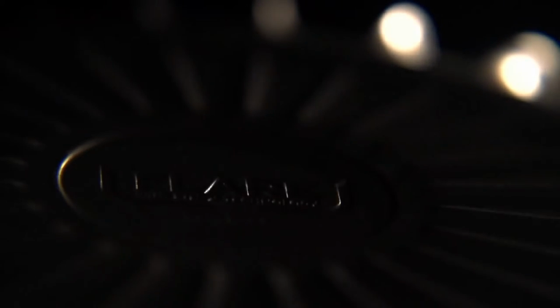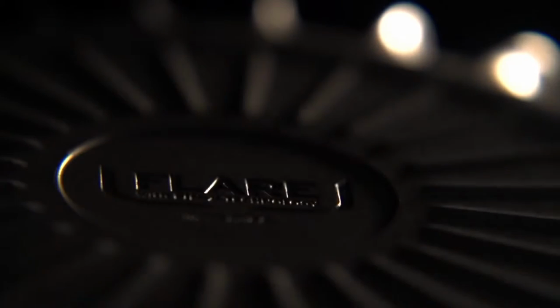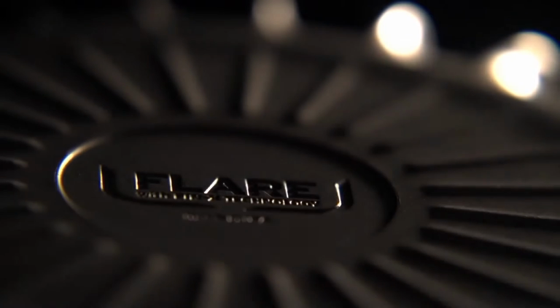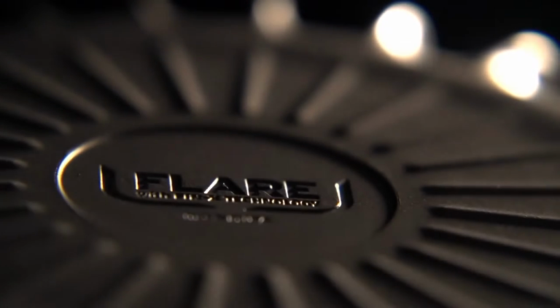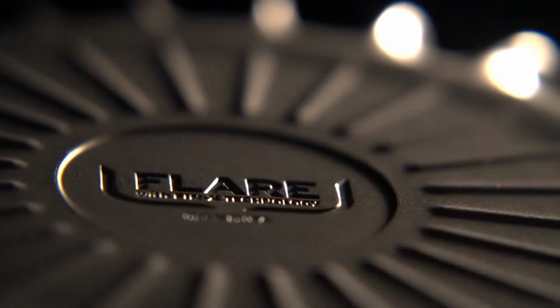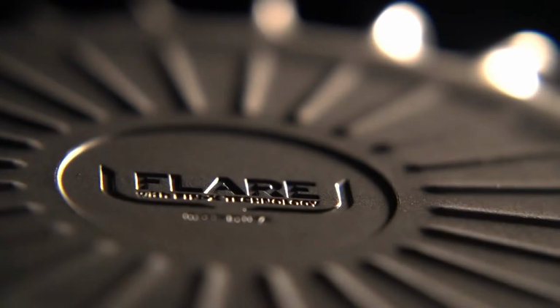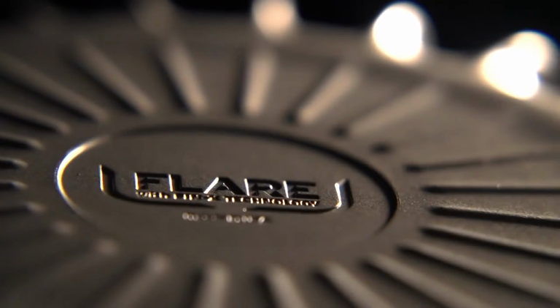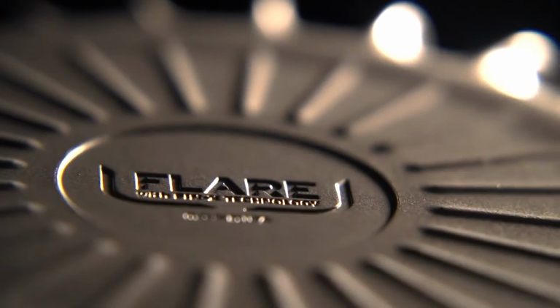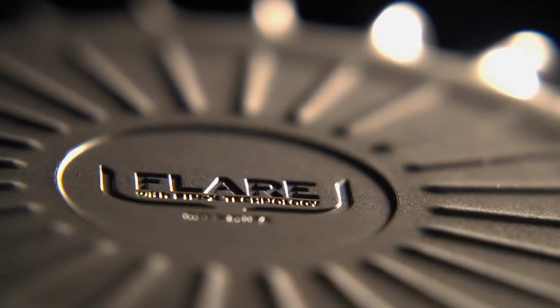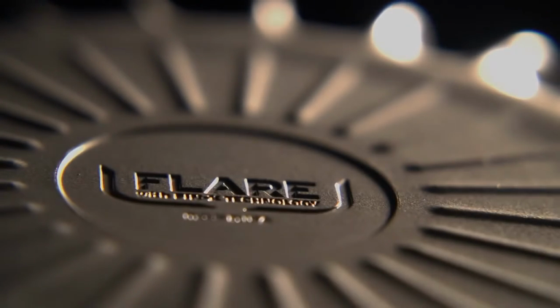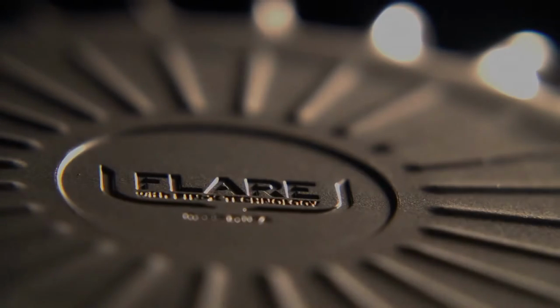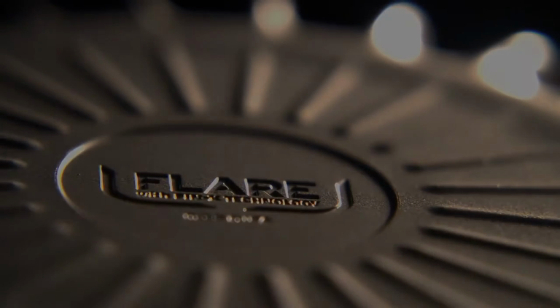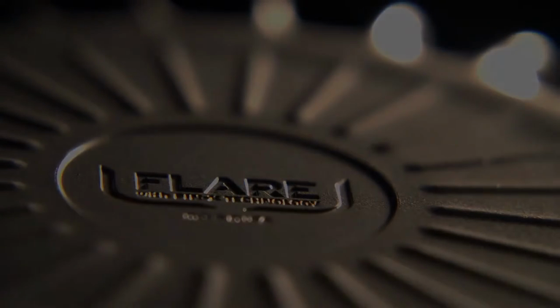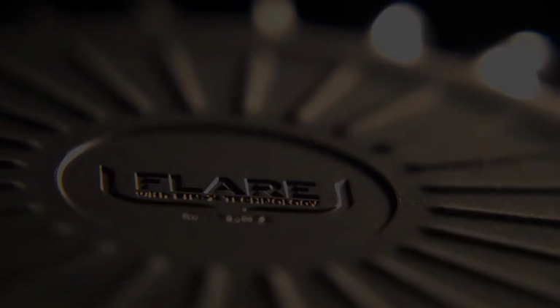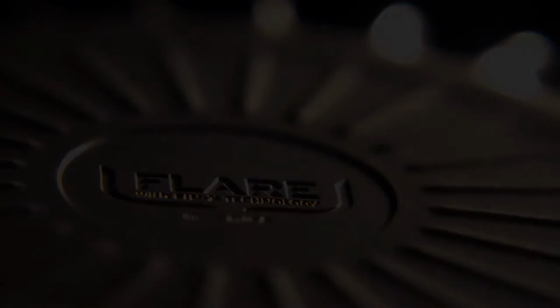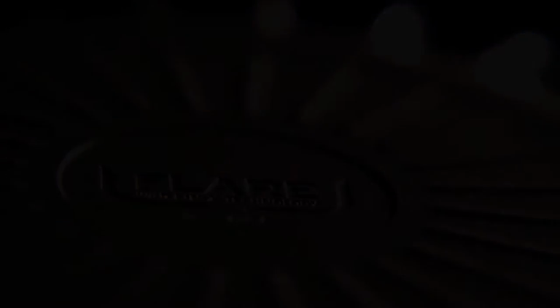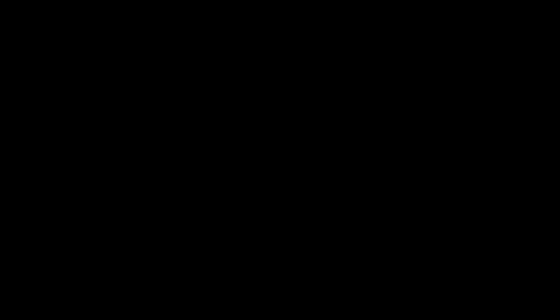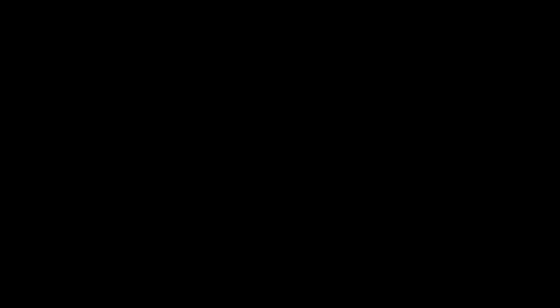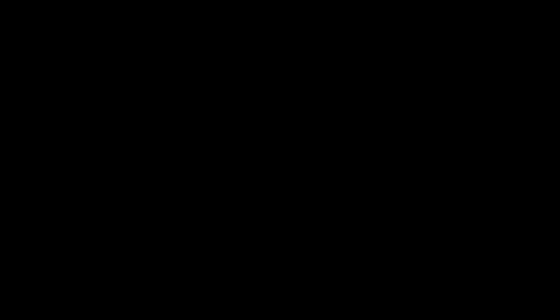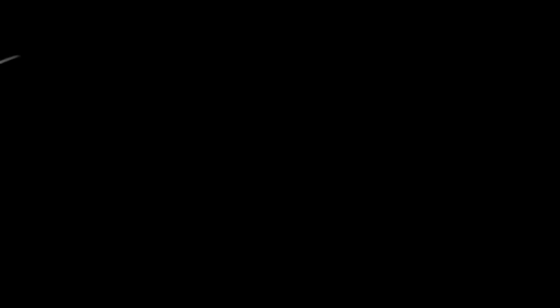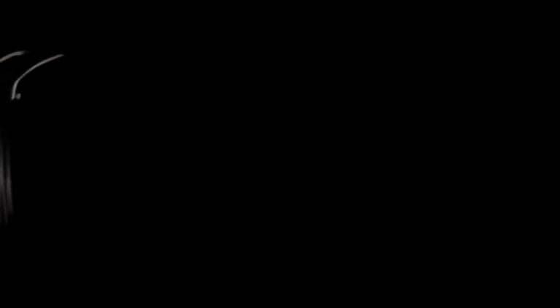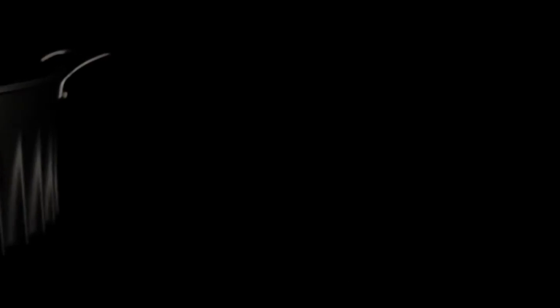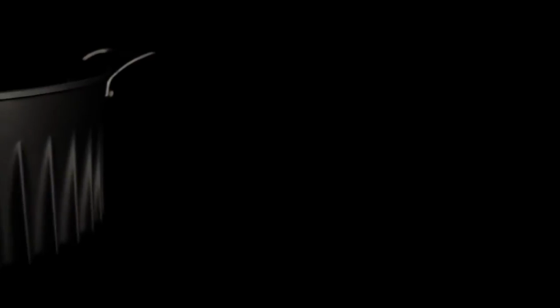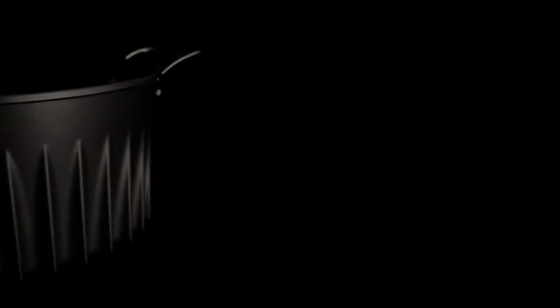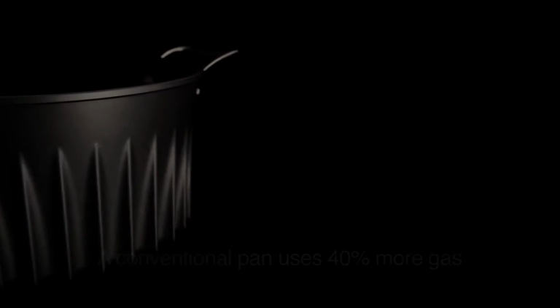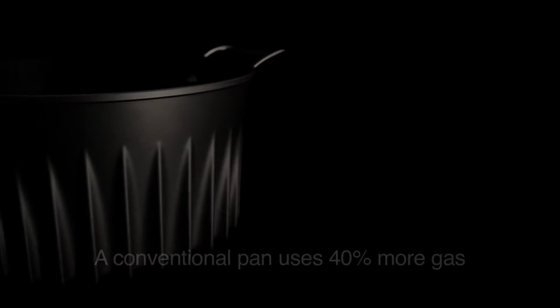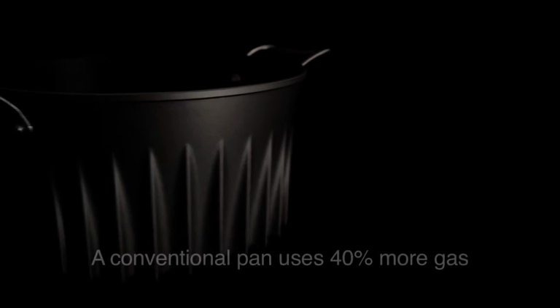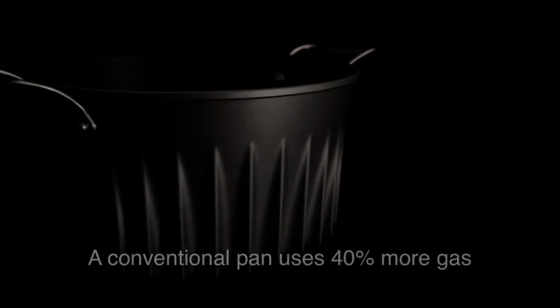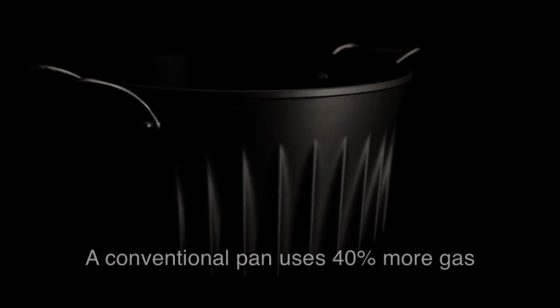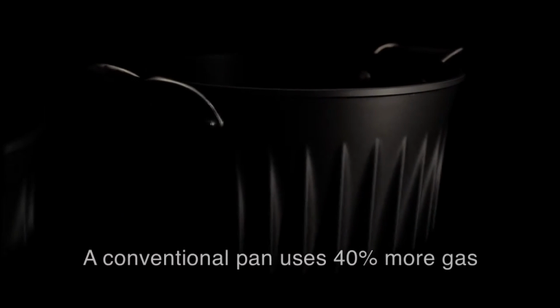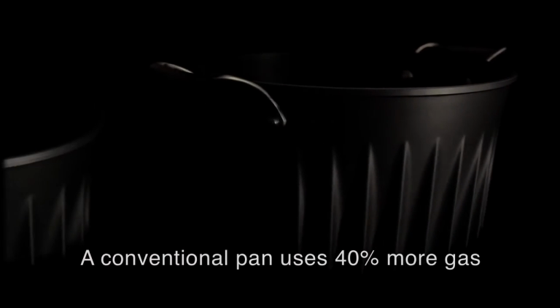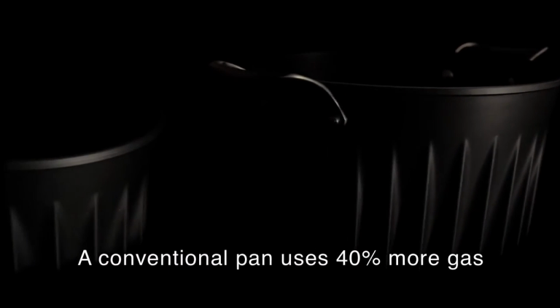The flare pans are significantly more efficient than conventional pans and they enable you to cook faster. A conventional pan uses 40% more gas.